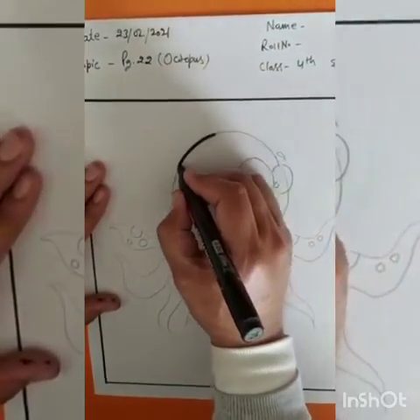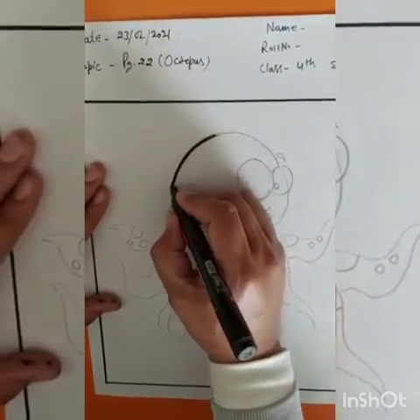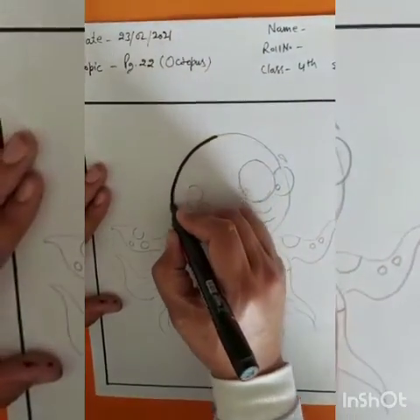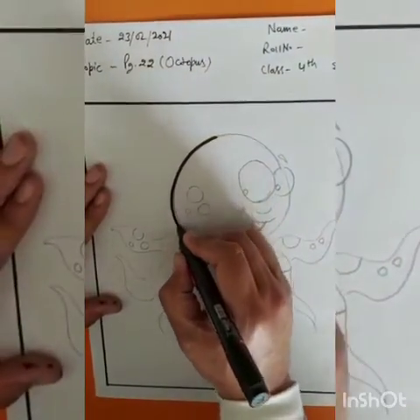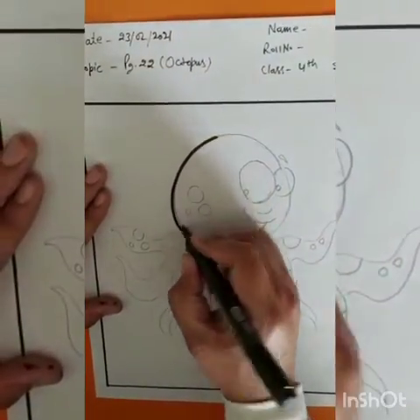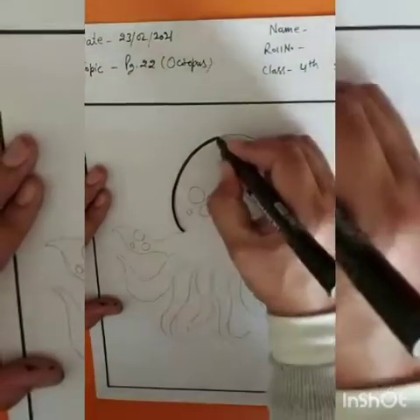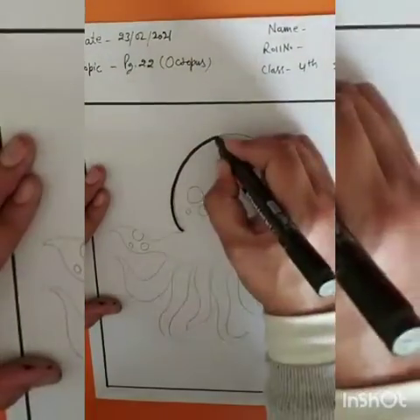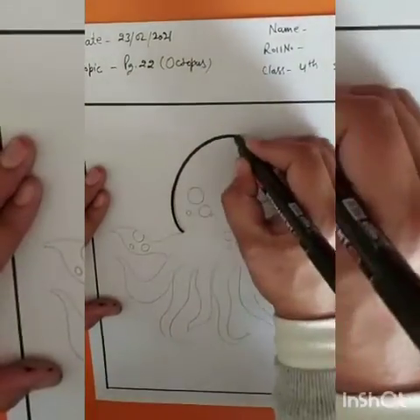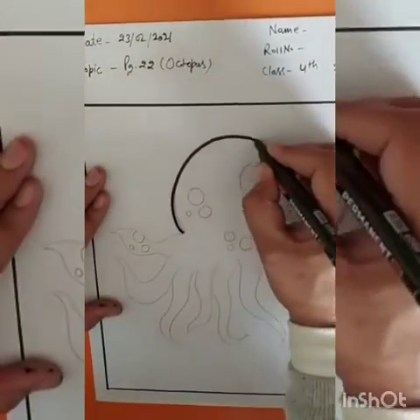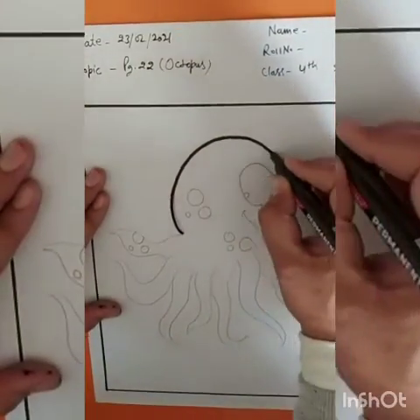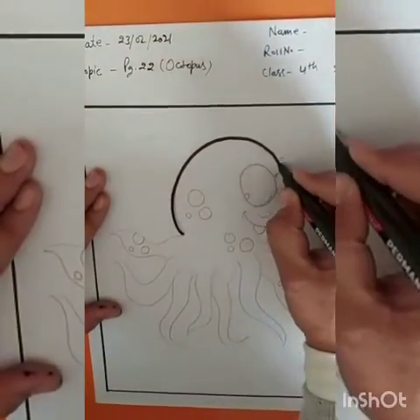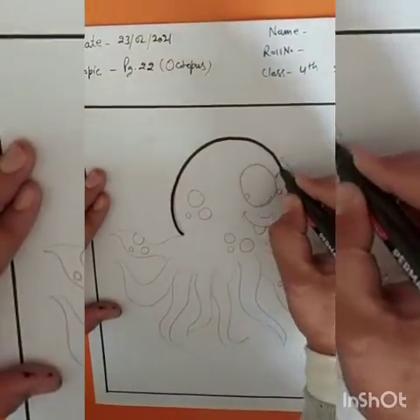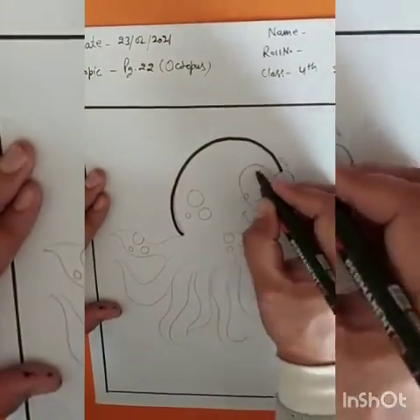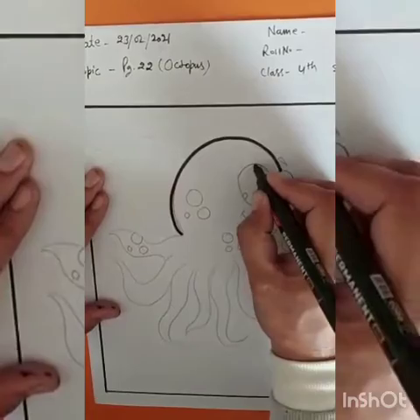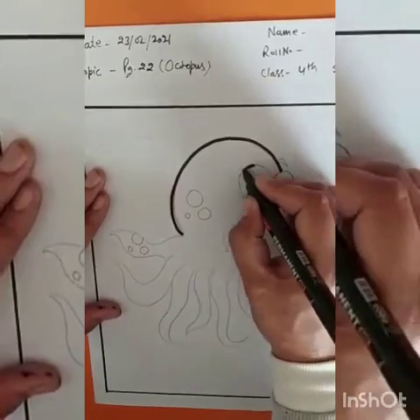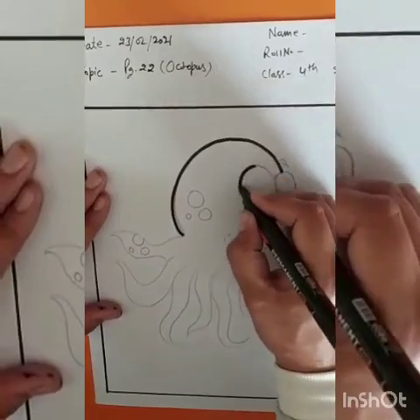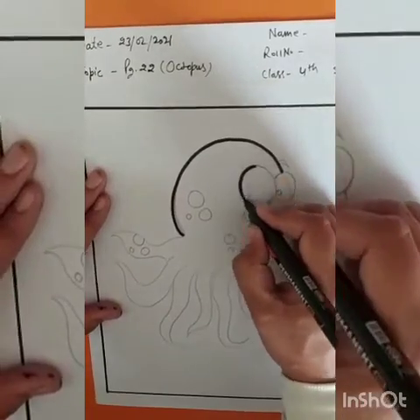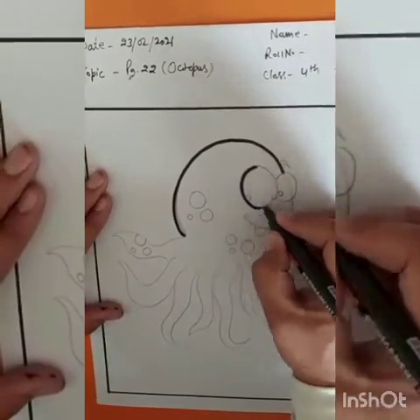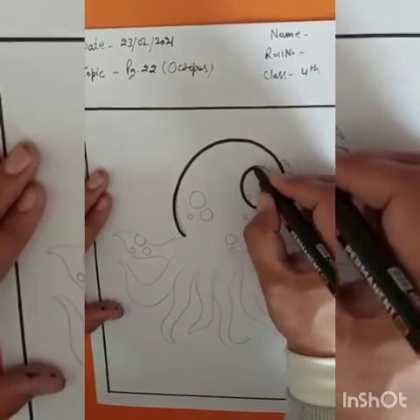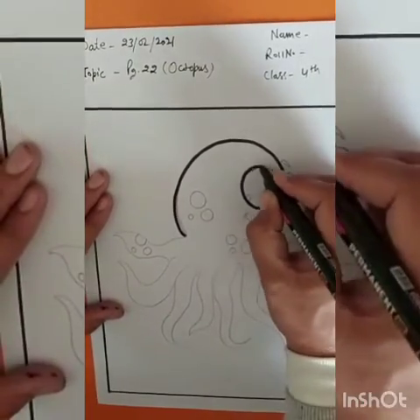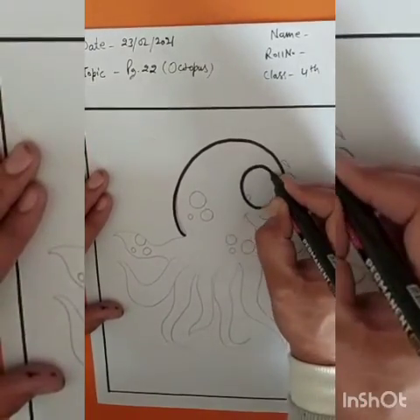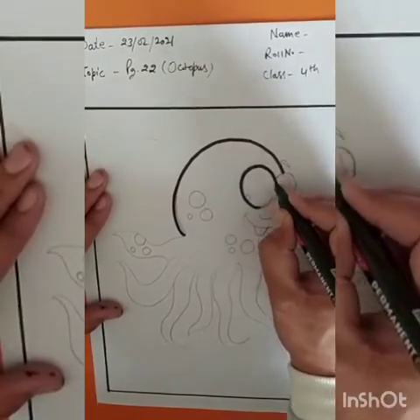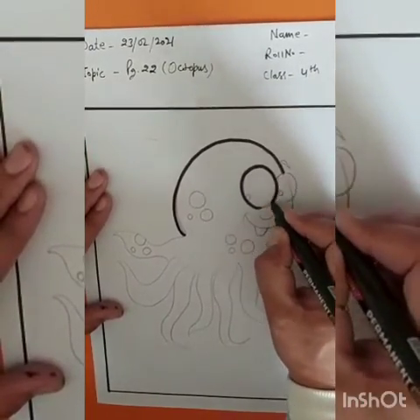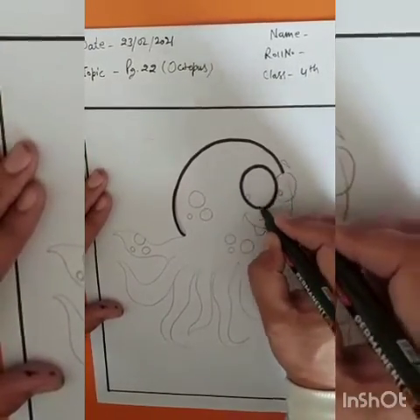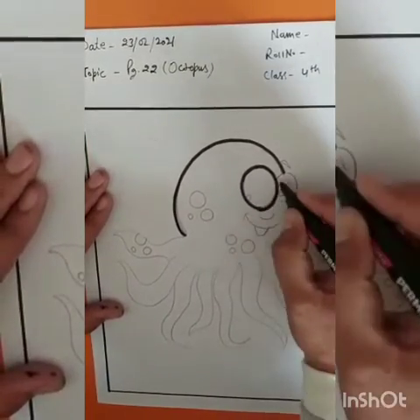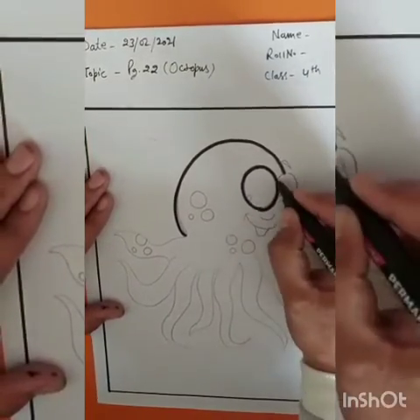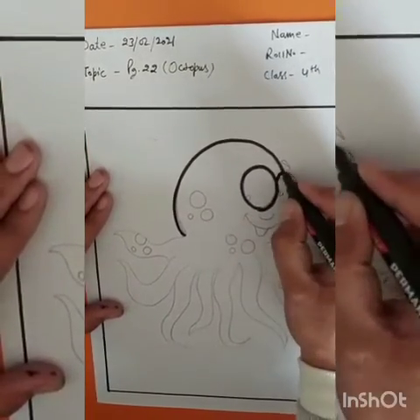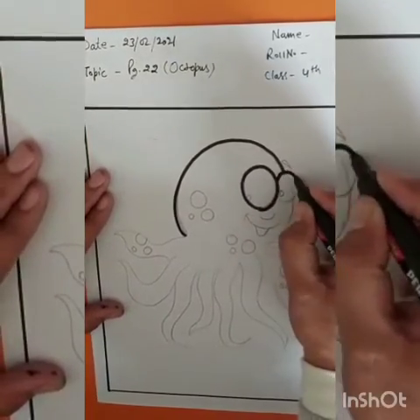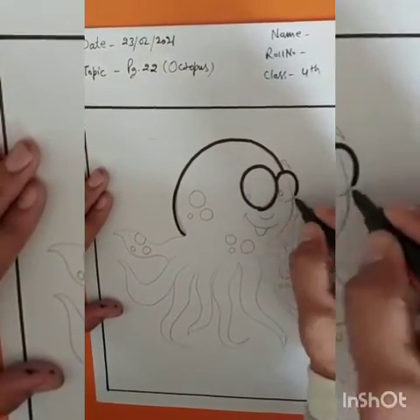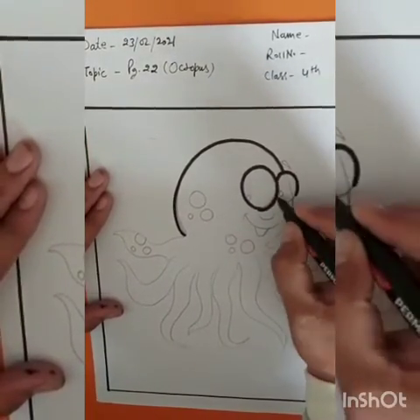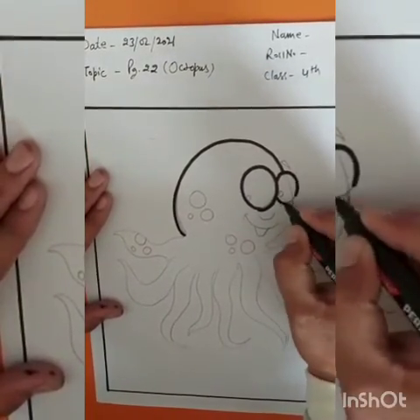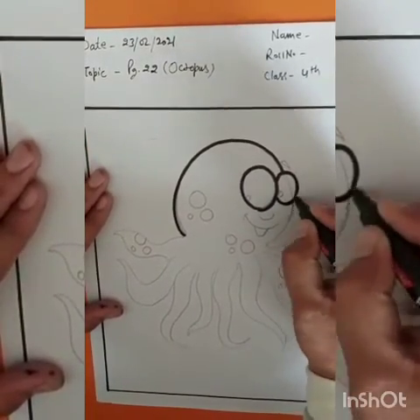After completing the drawing, make its outline with black marker.